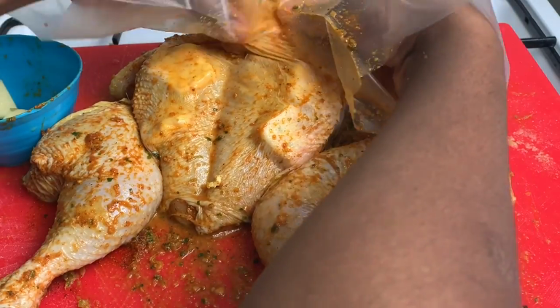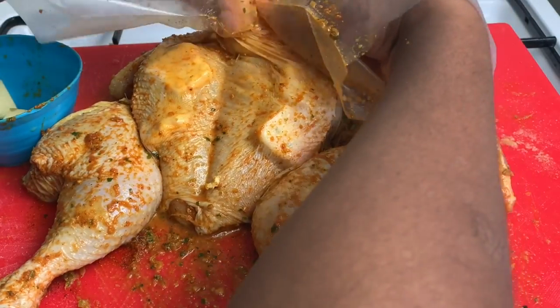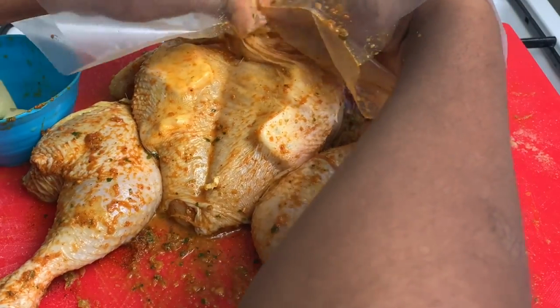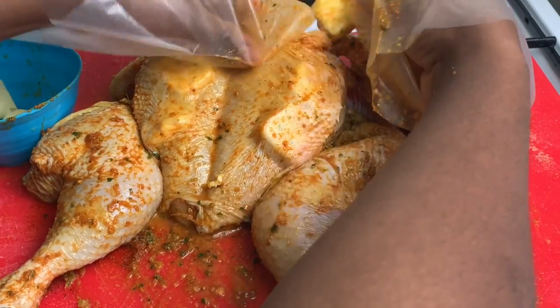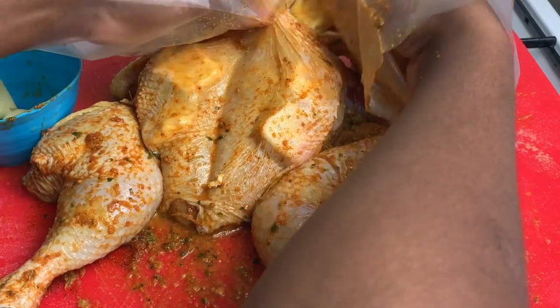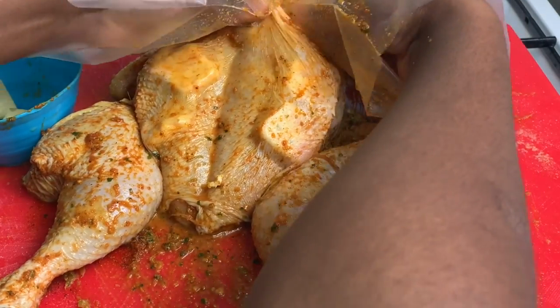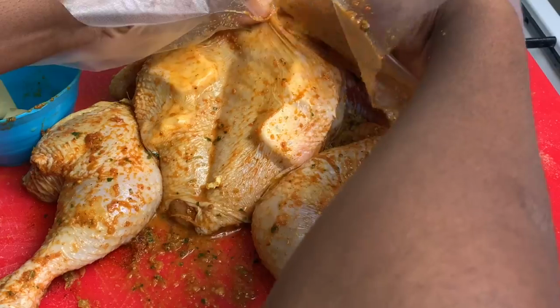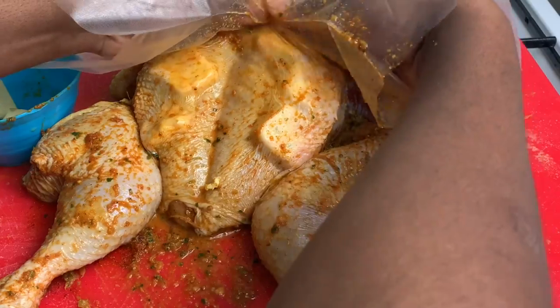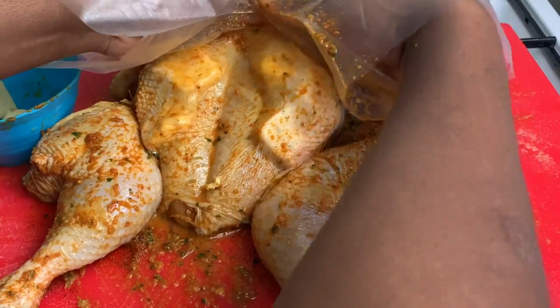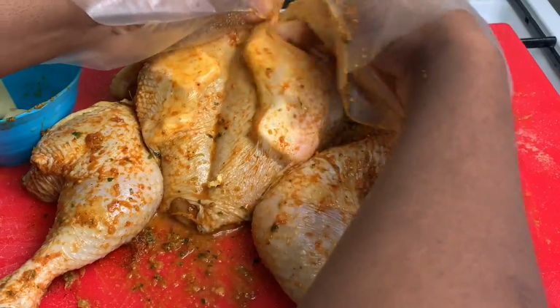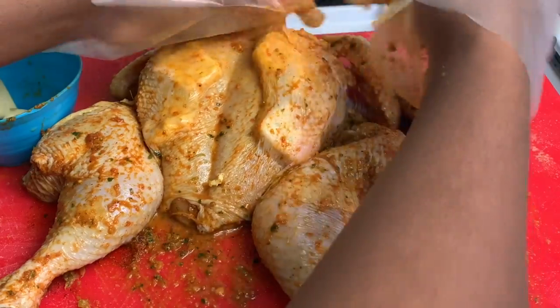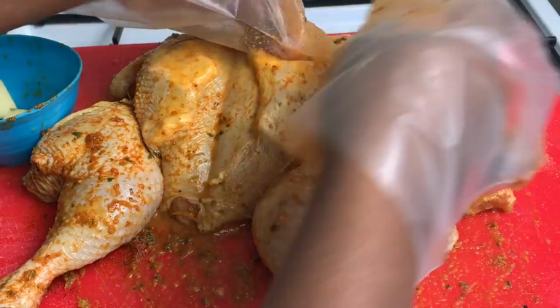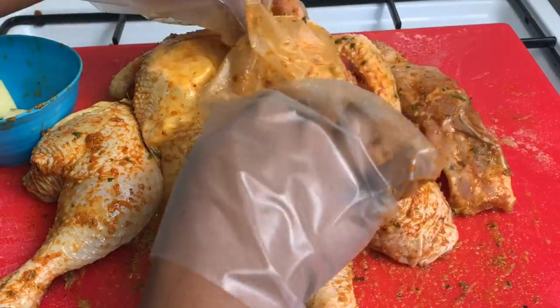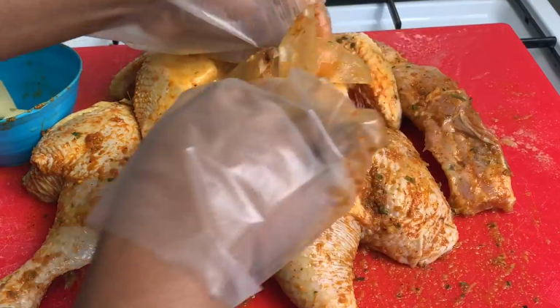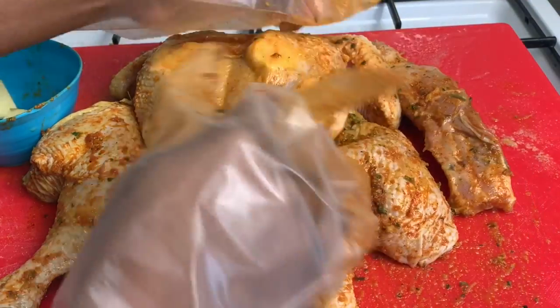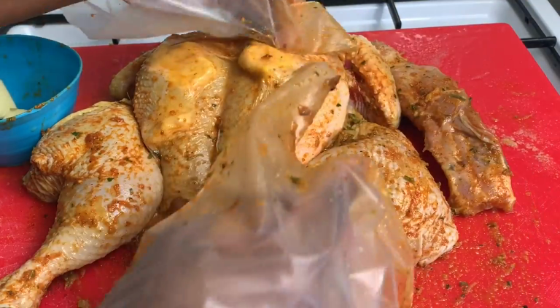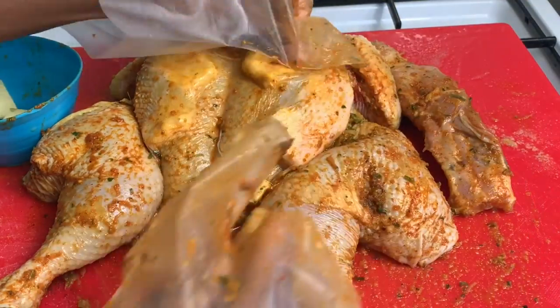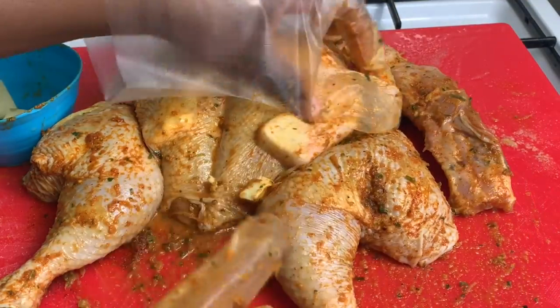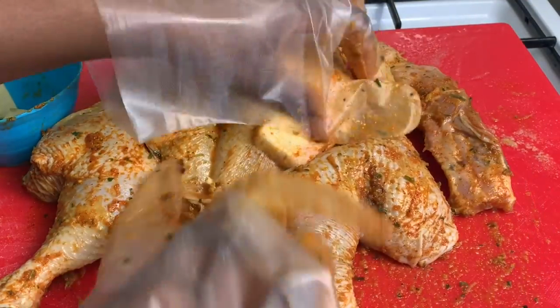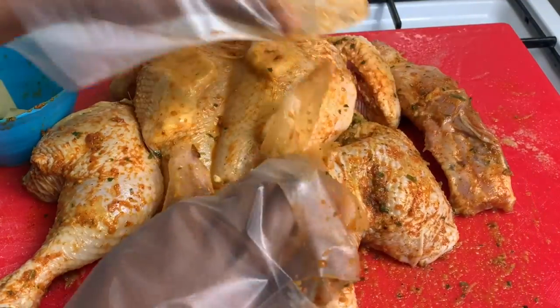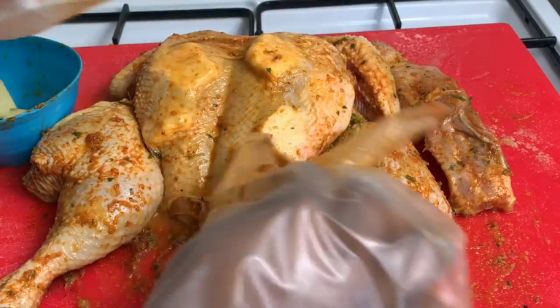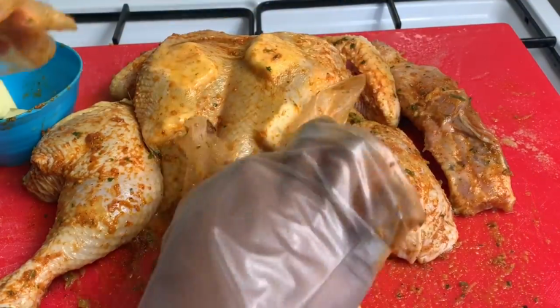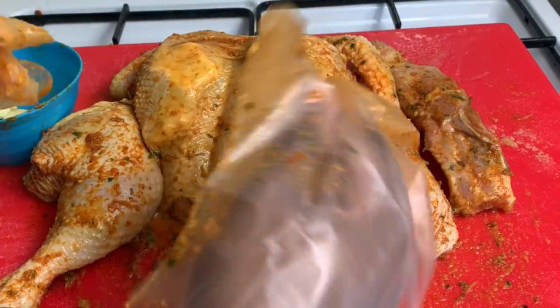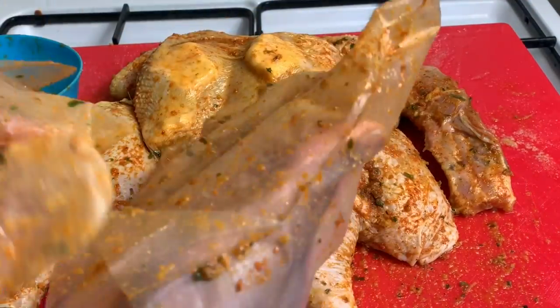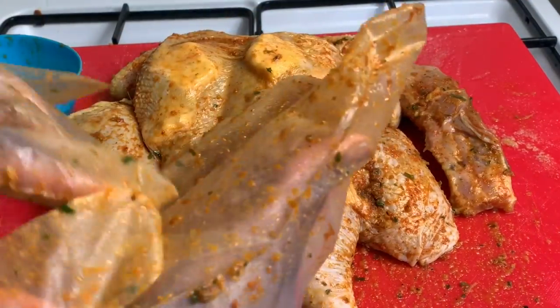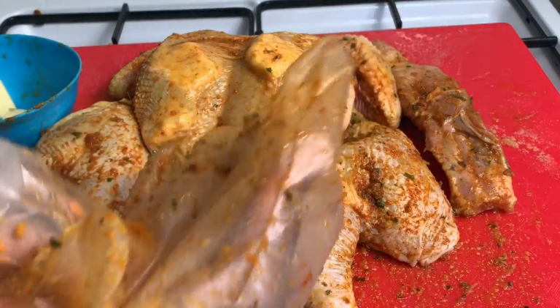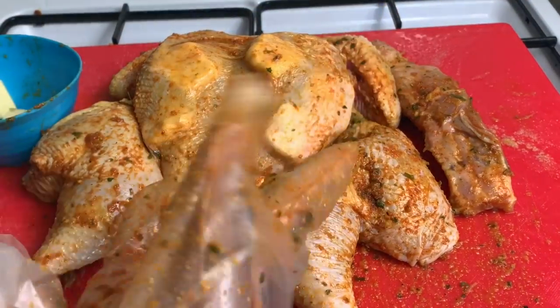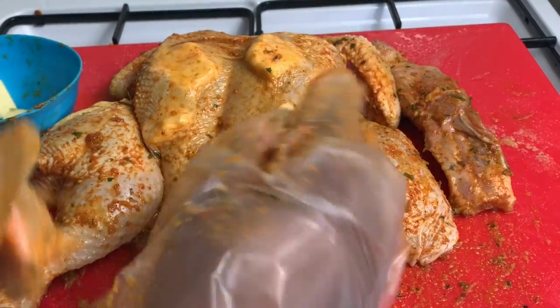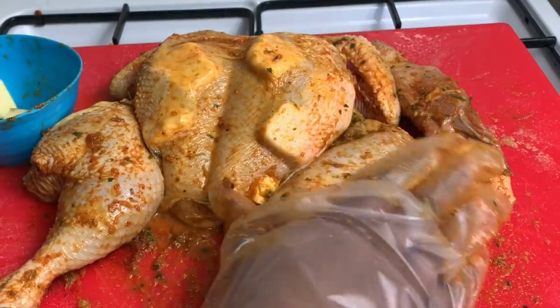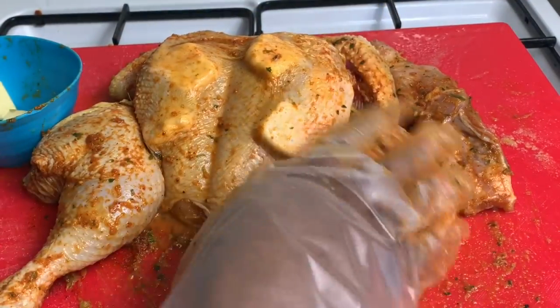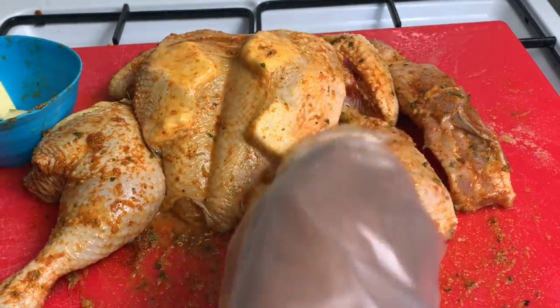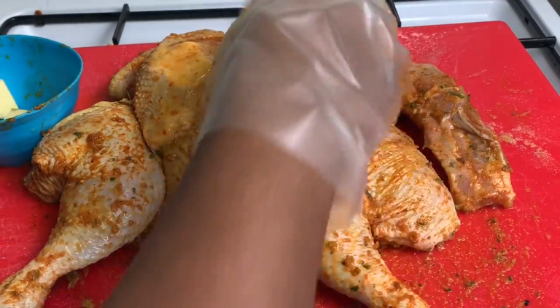It's a generous amount. That looks beautiful — lots of butter under there.